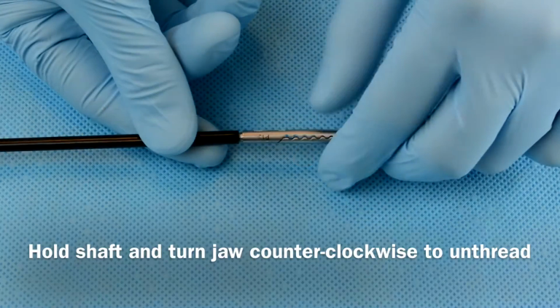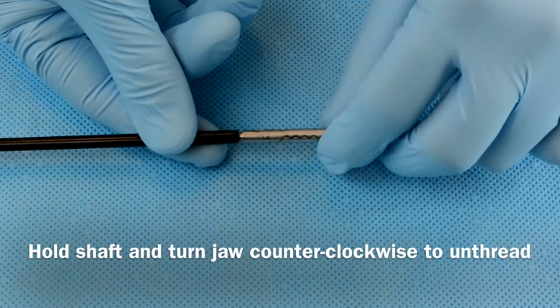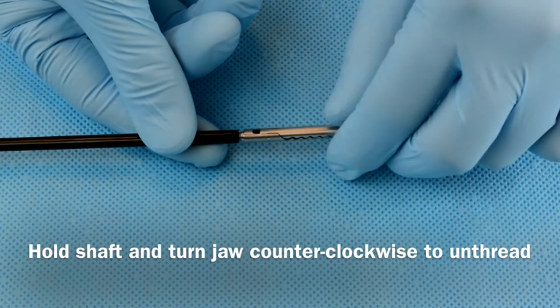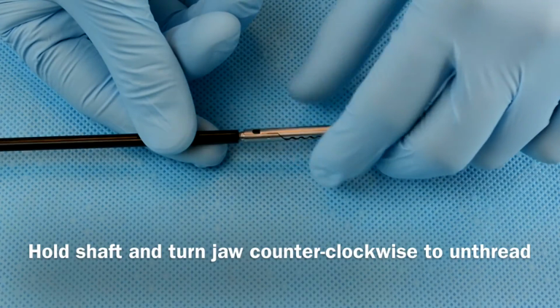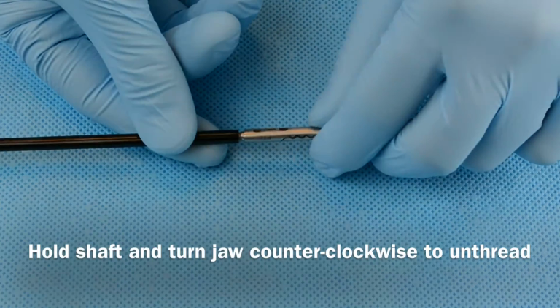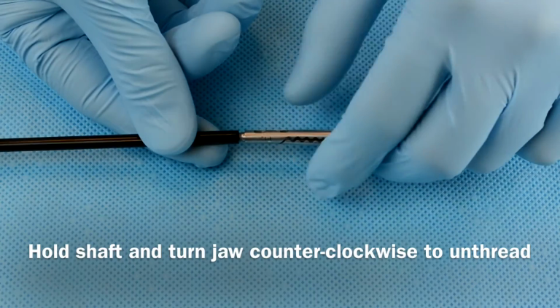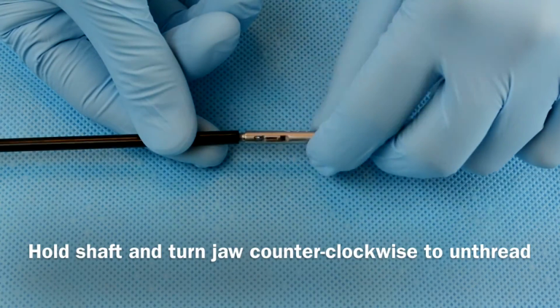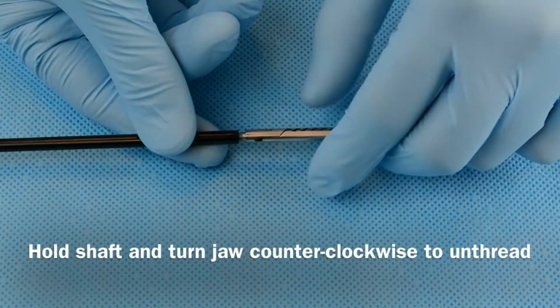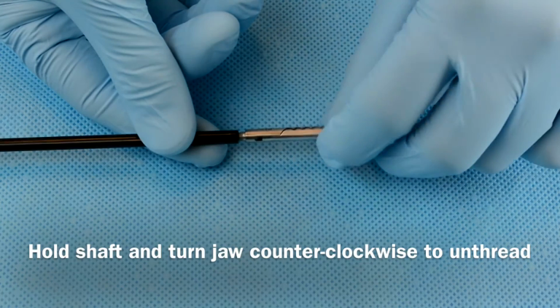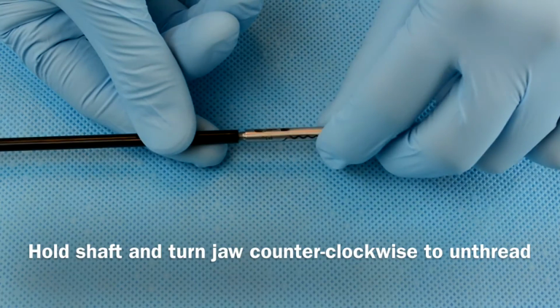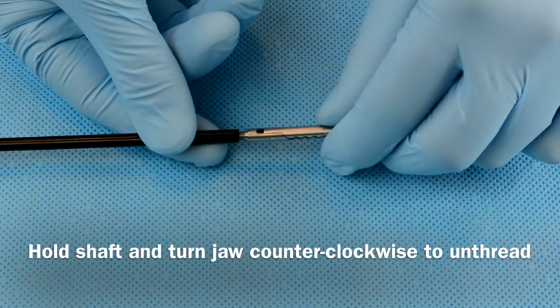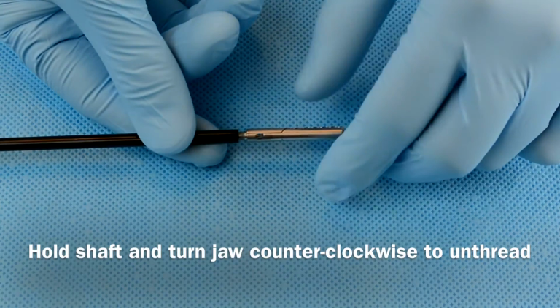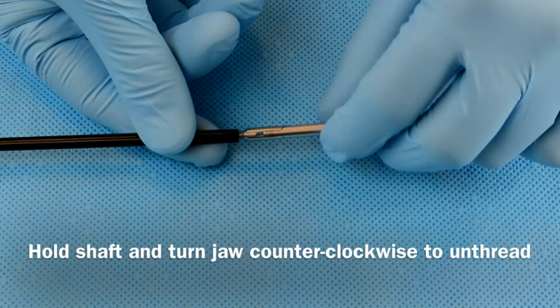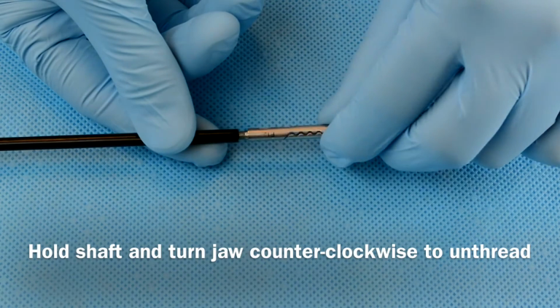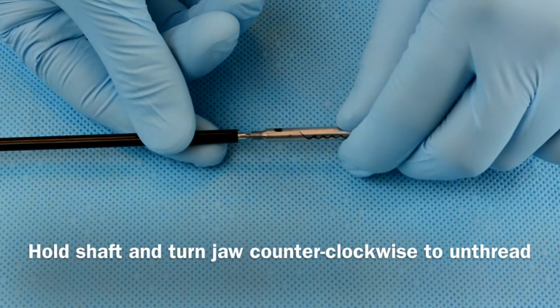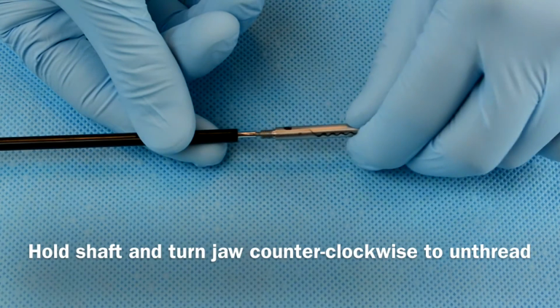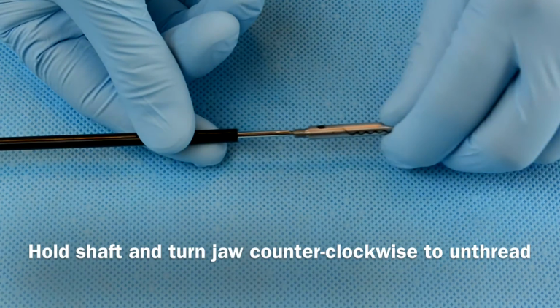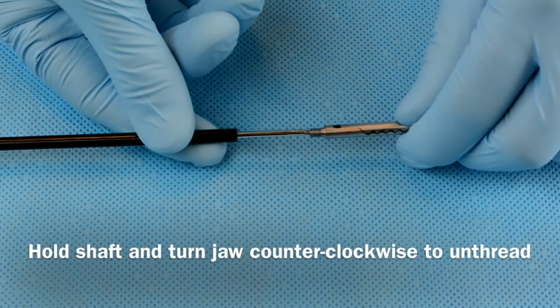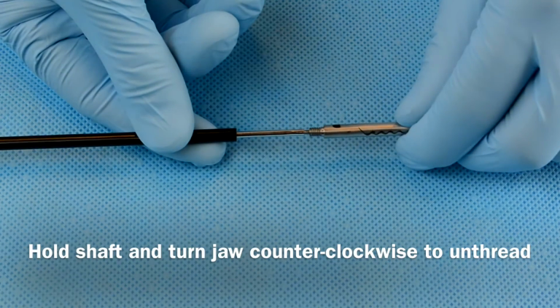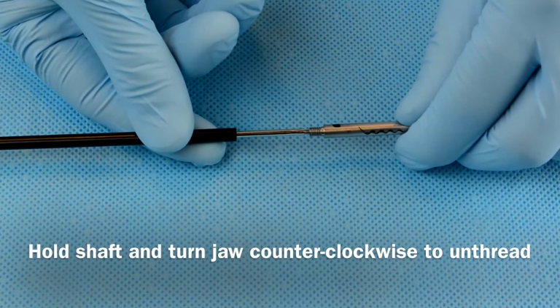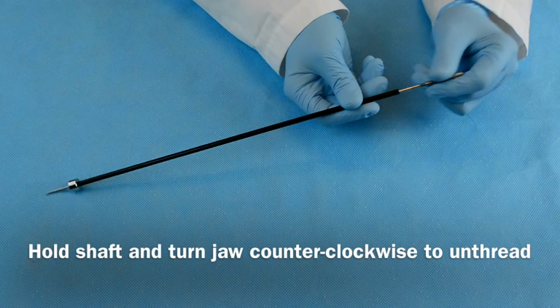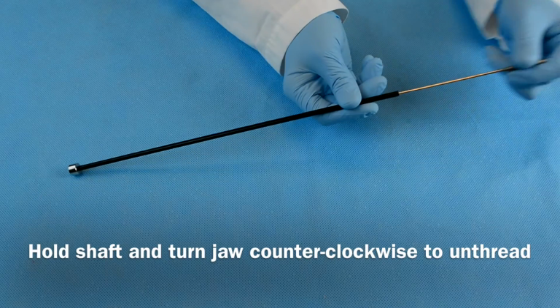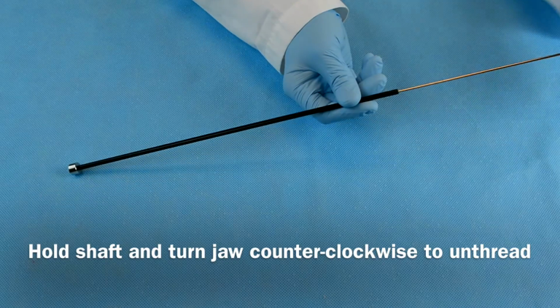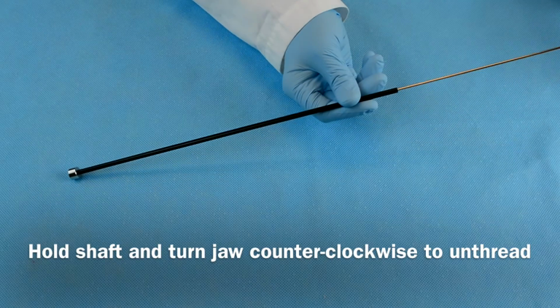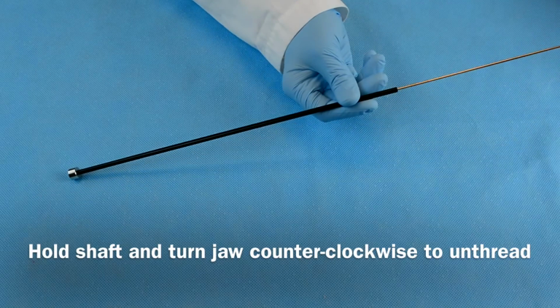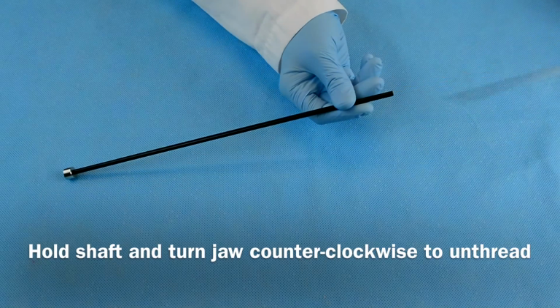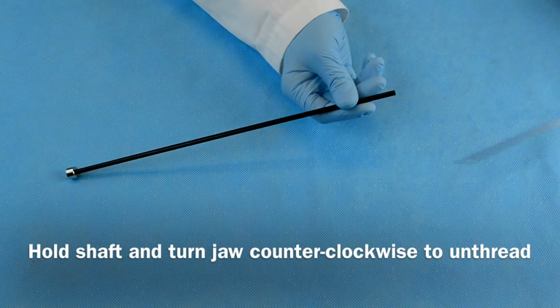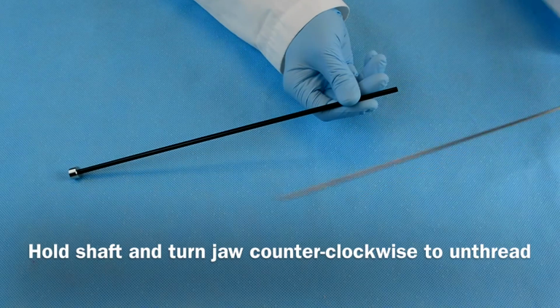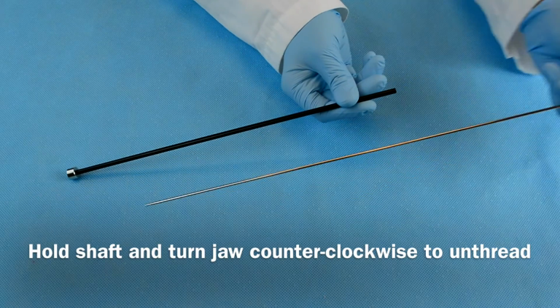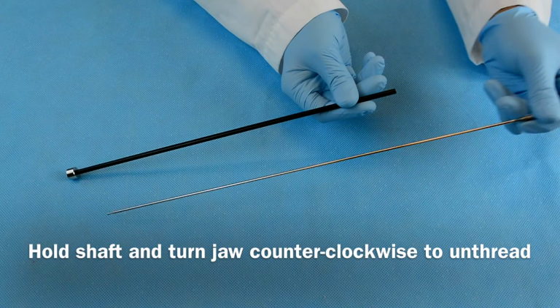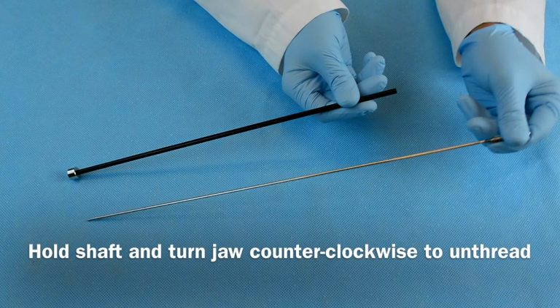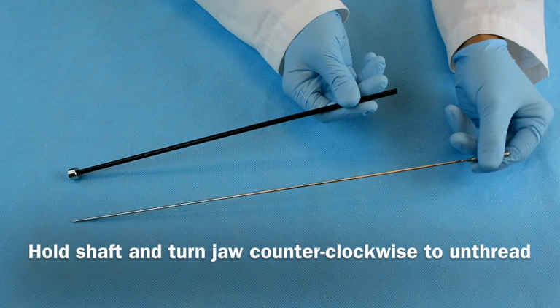Lastly, hold the shaft steady and turn the jaw counter-clockwise to unthread it. Then pull it out of the shaft.